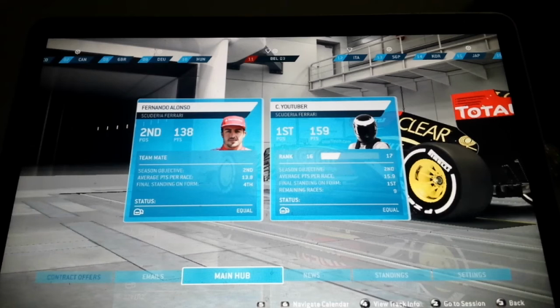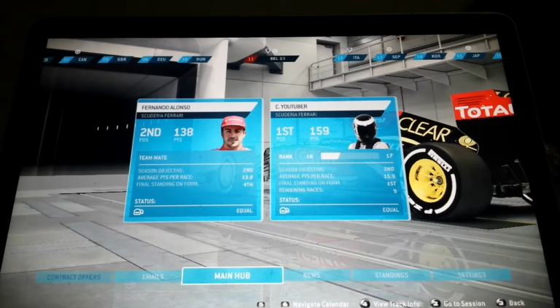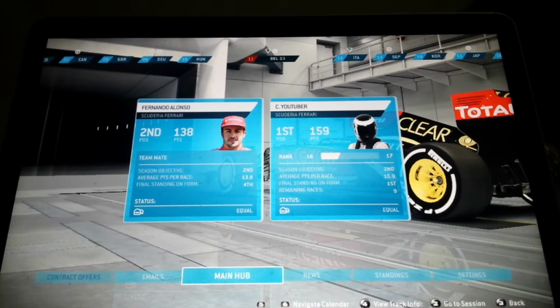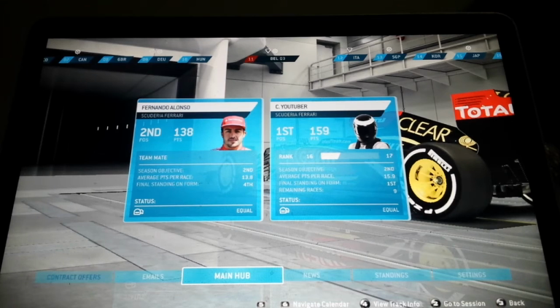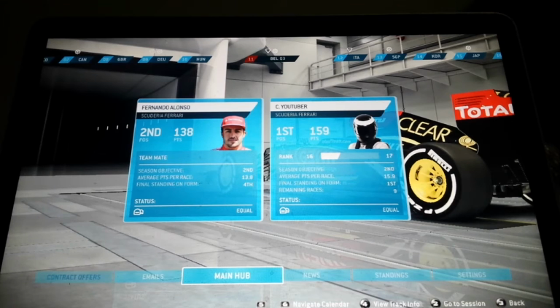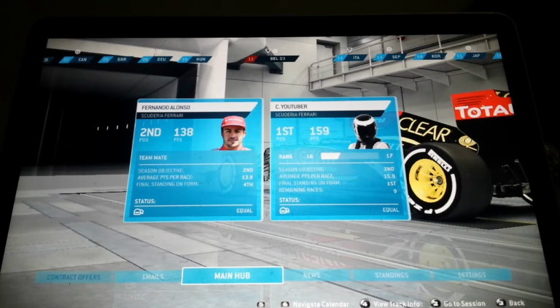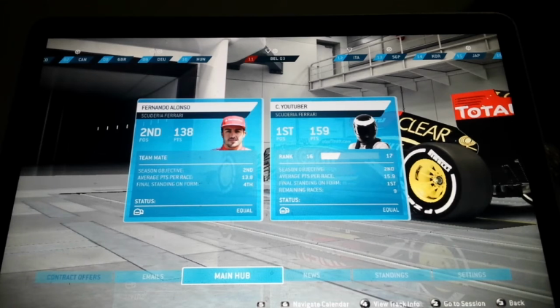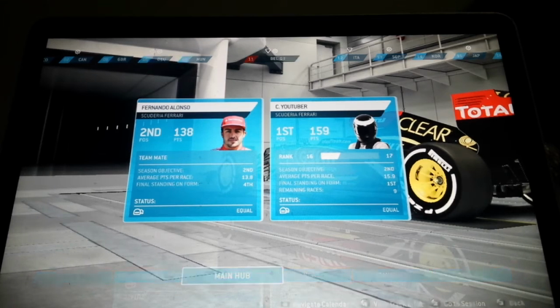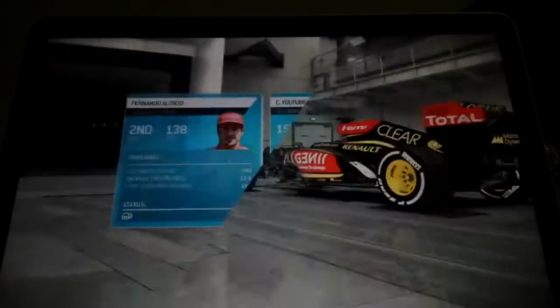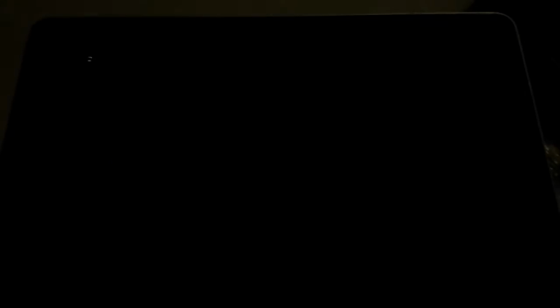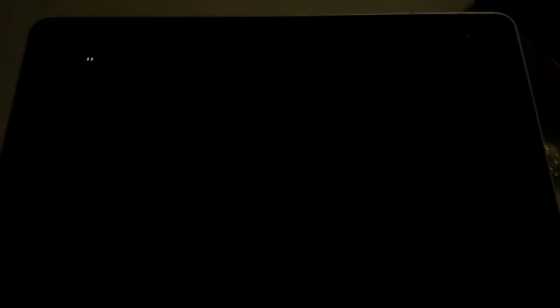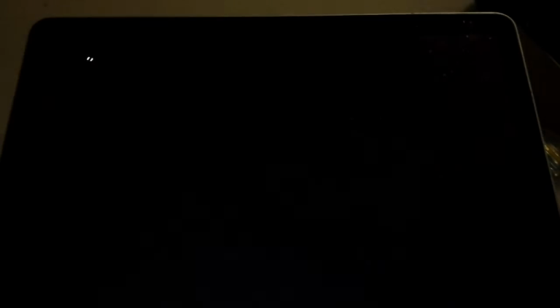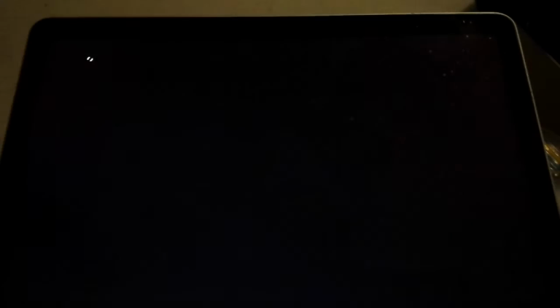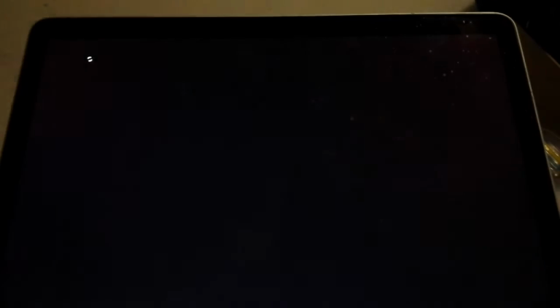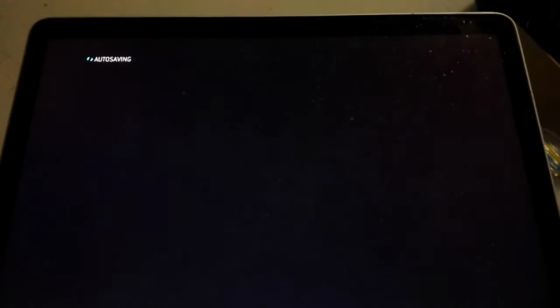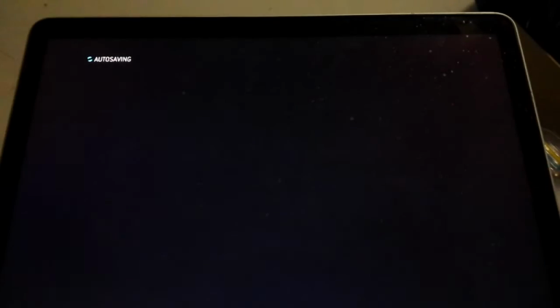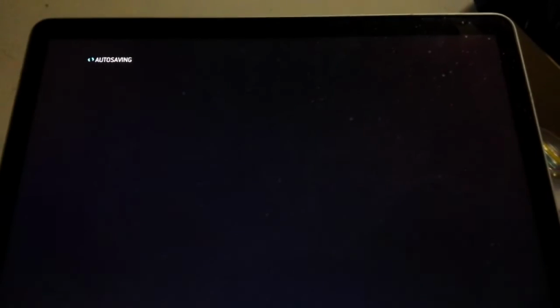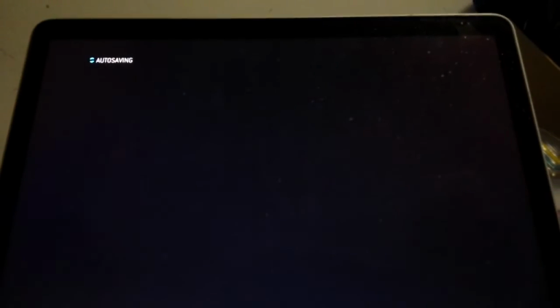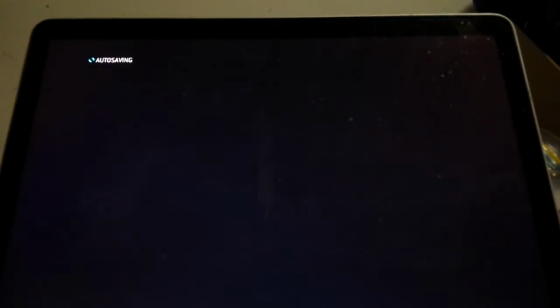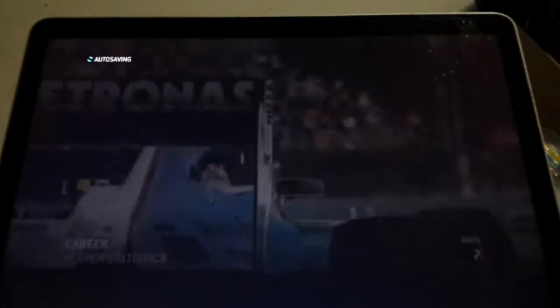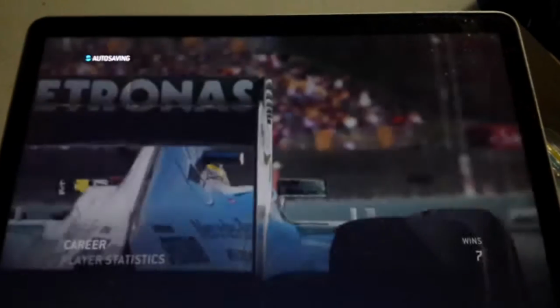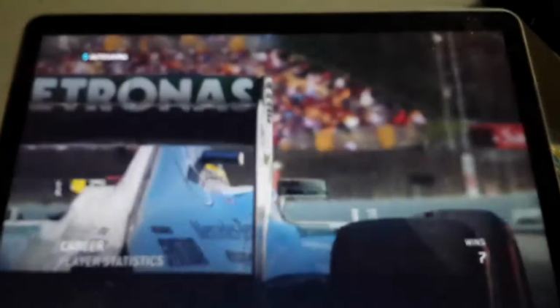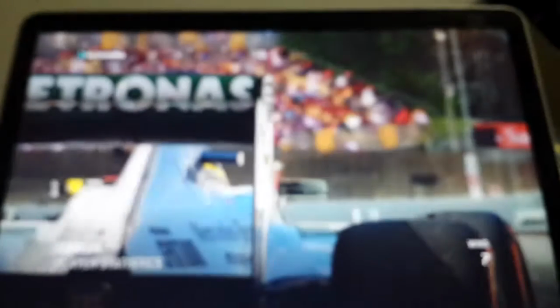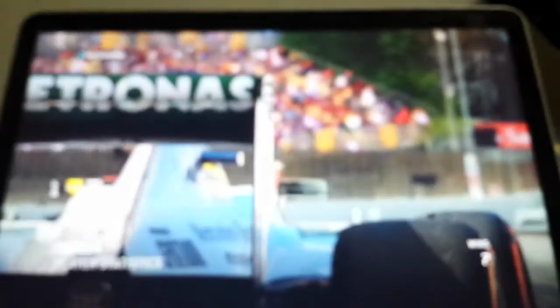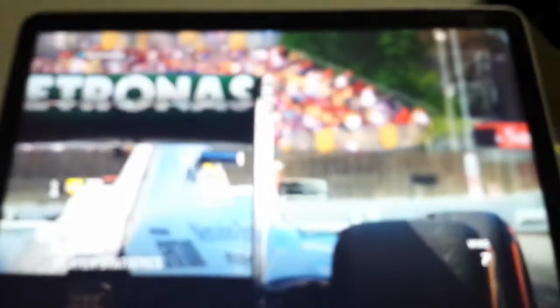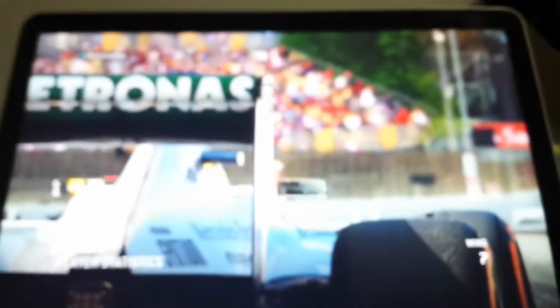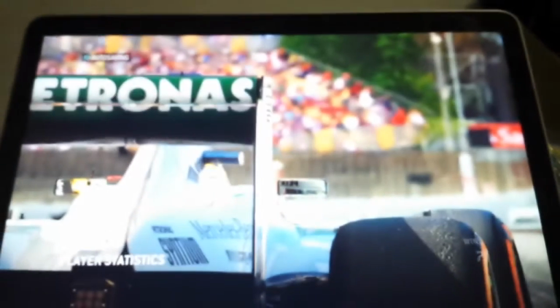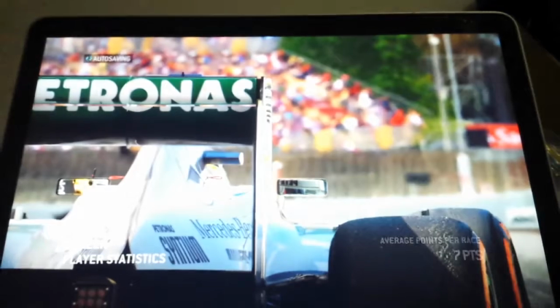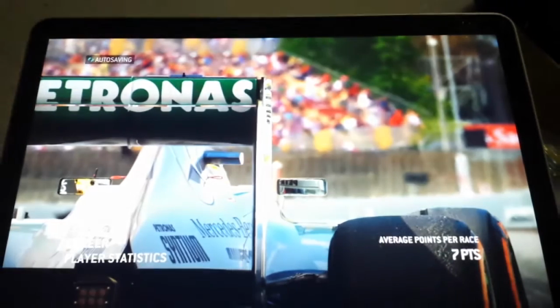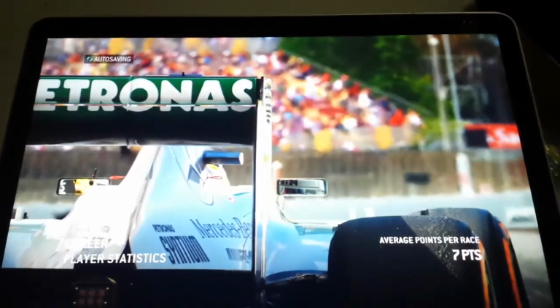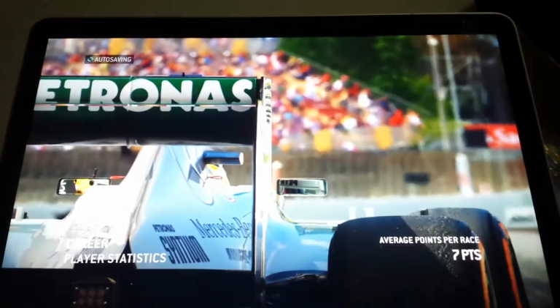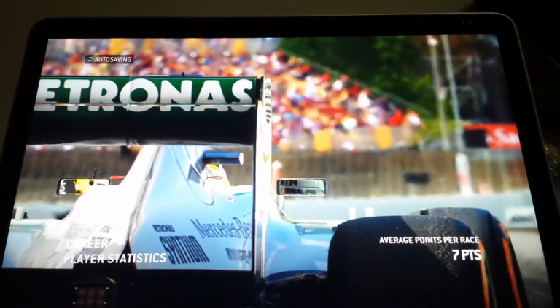Hi guys, Comanche here. Welcome to the F1 2013 Career Mode today. We'll be doing the Belgian Grand Prix qualifying.